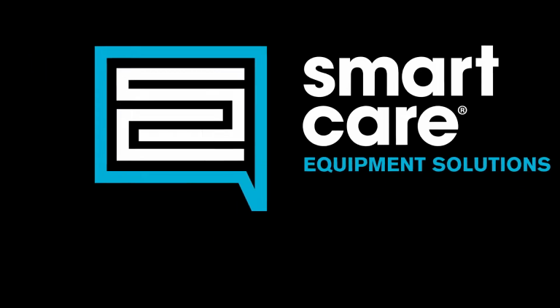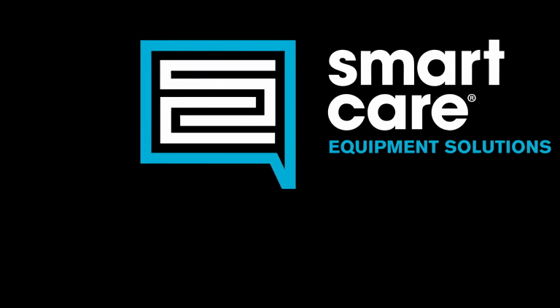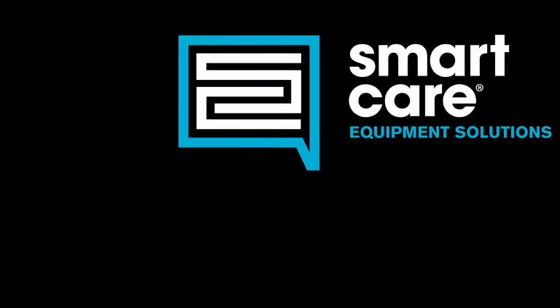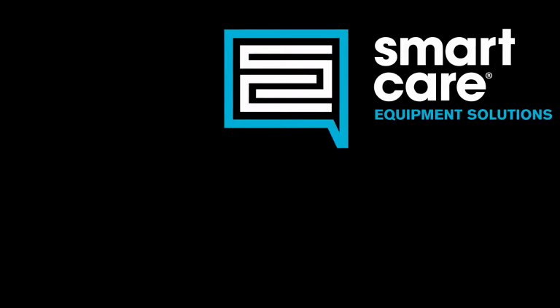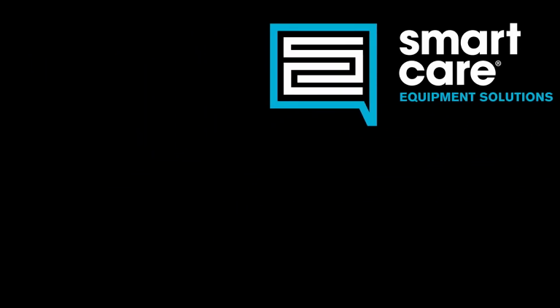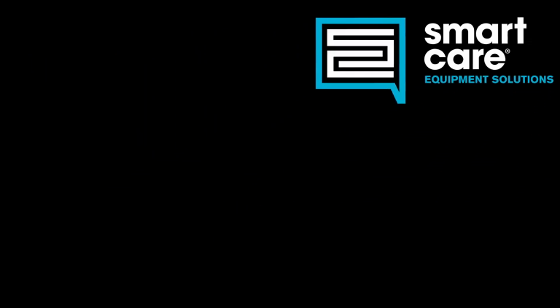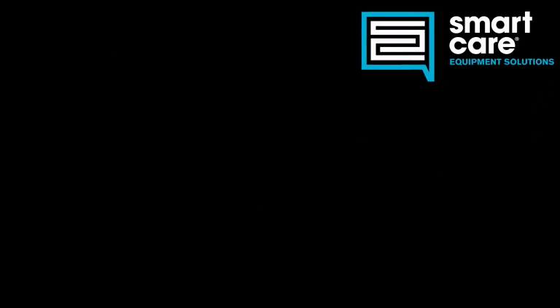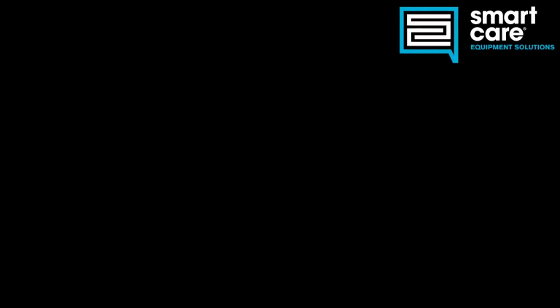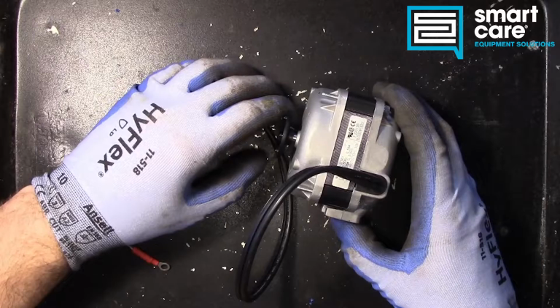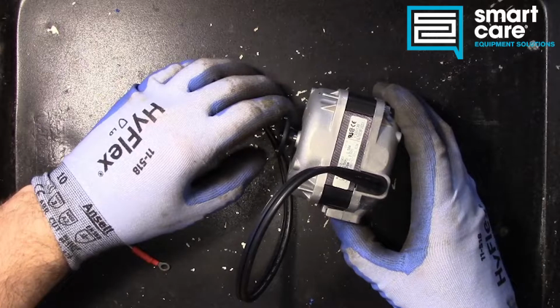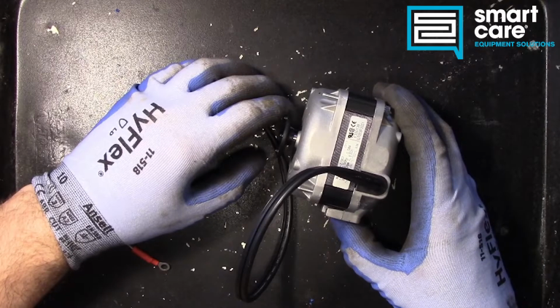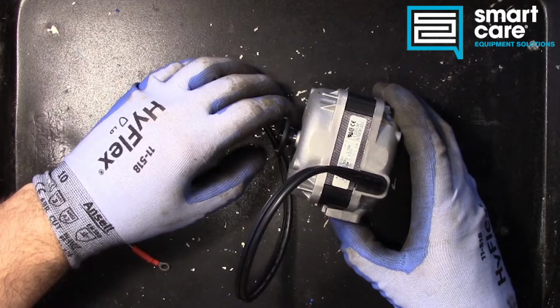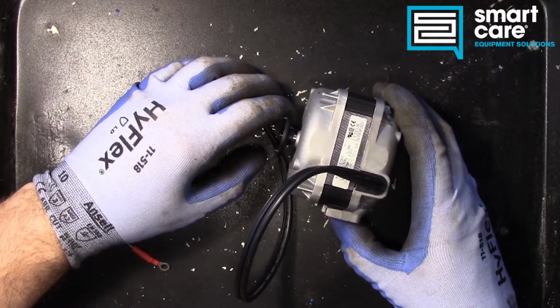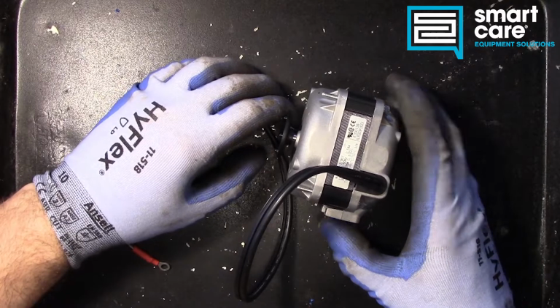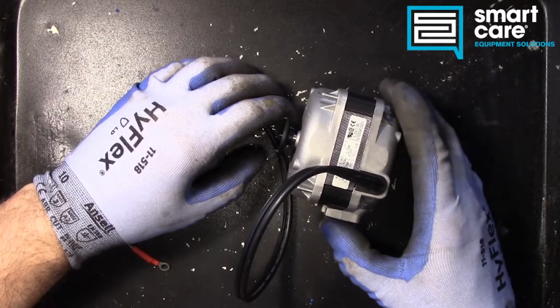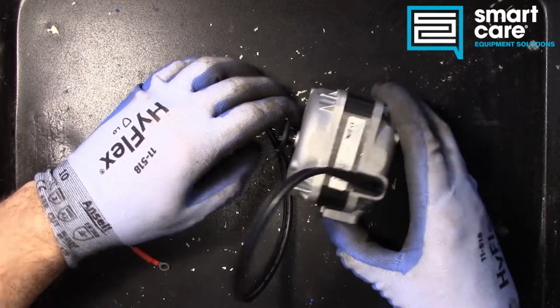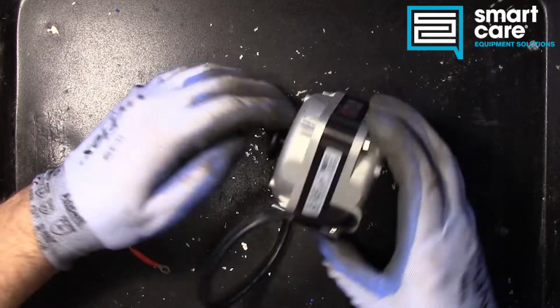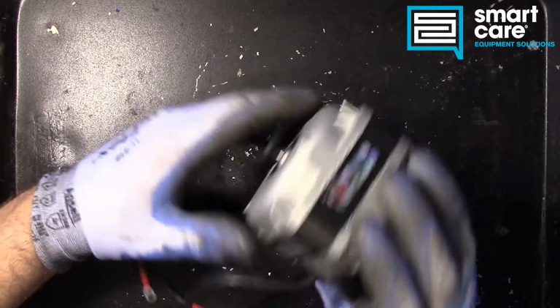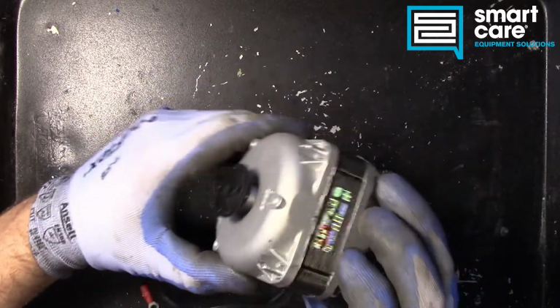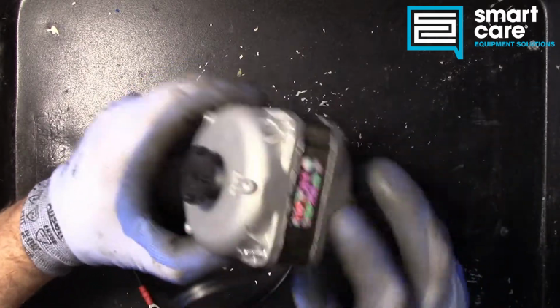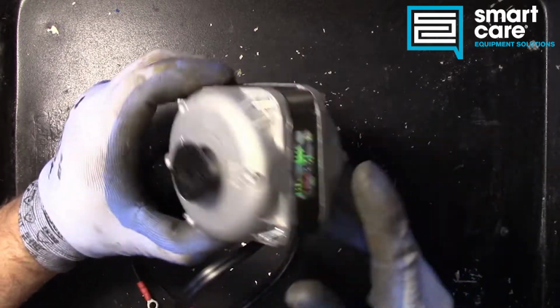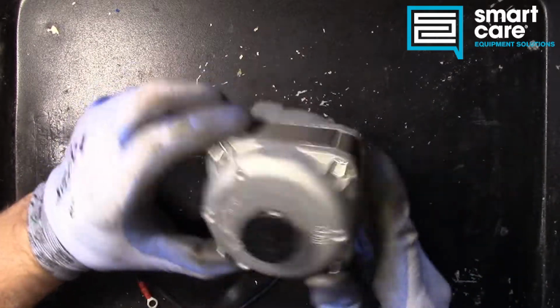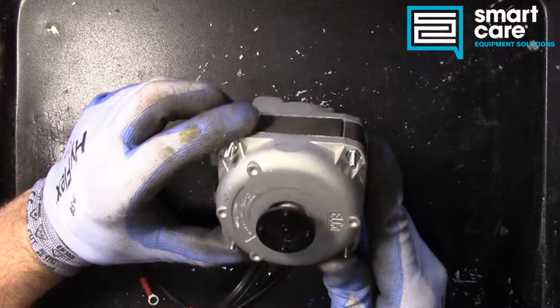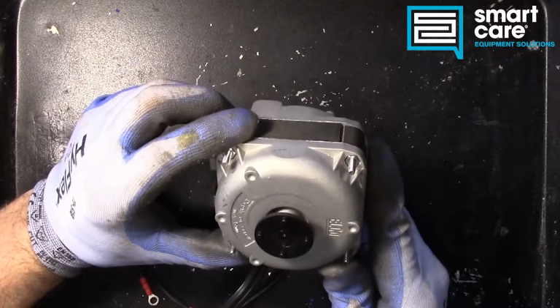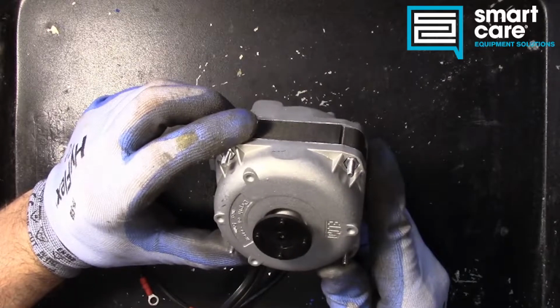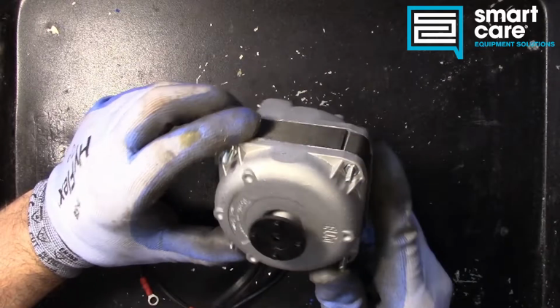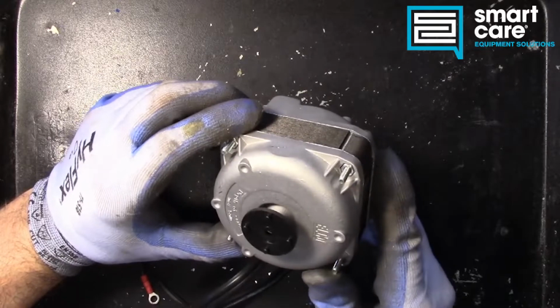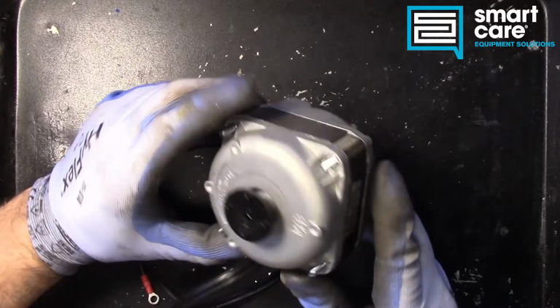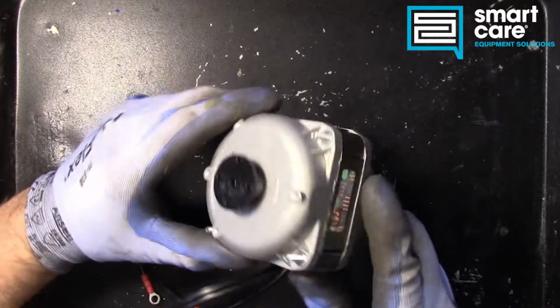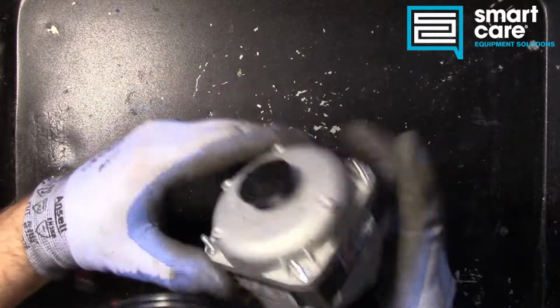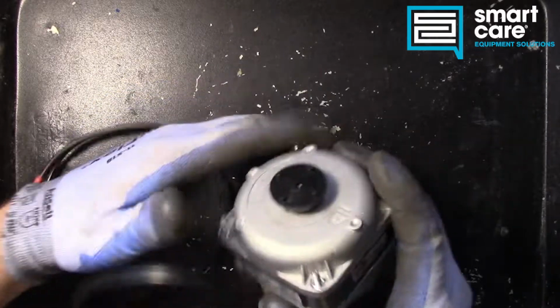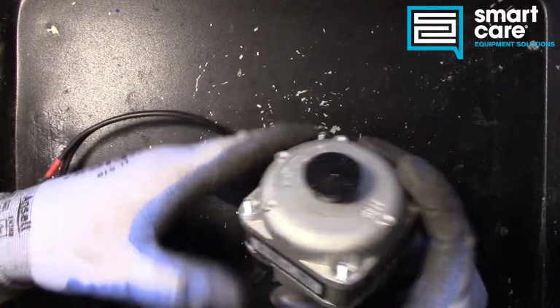Hello and welcome to another Teardown Tuesday. Today we're taking a look at a small electric motor.